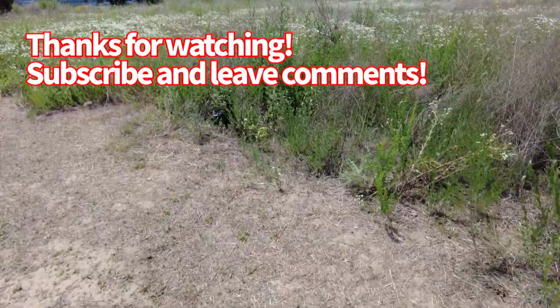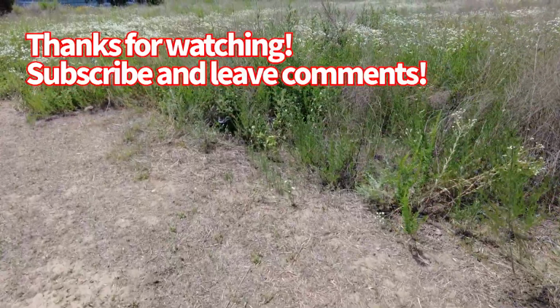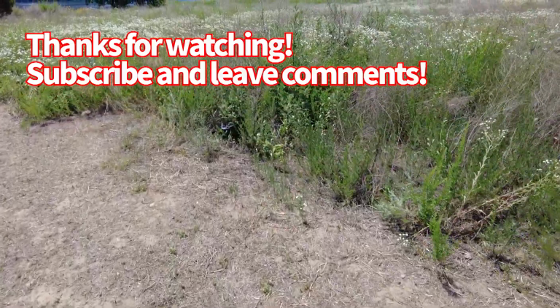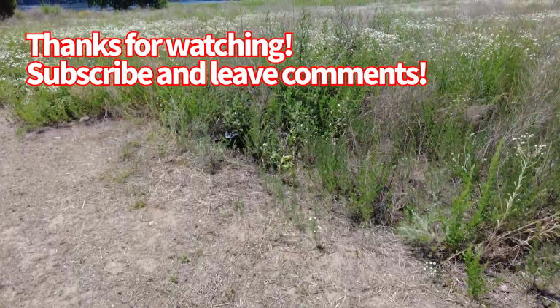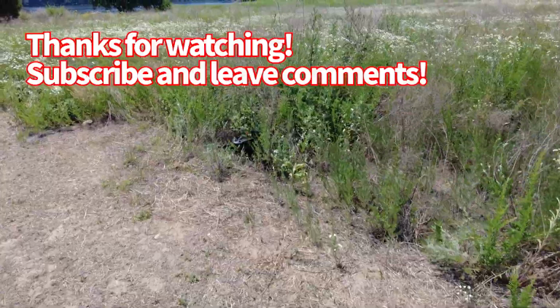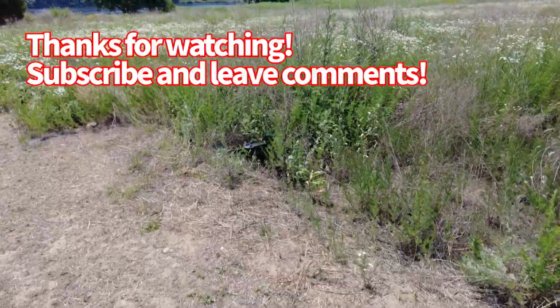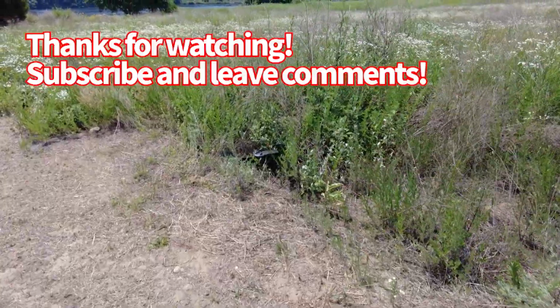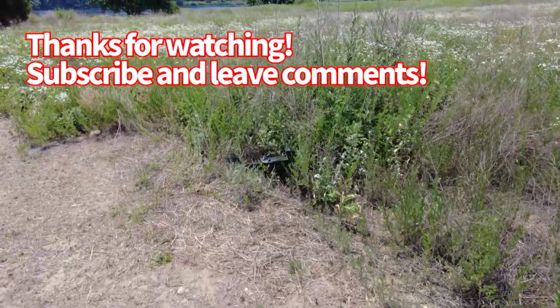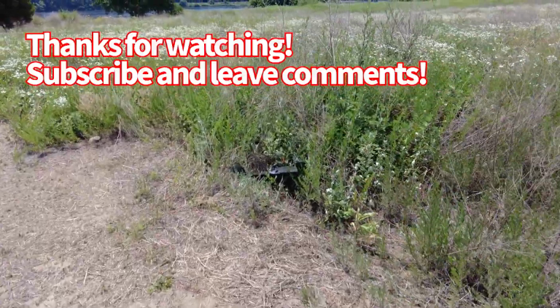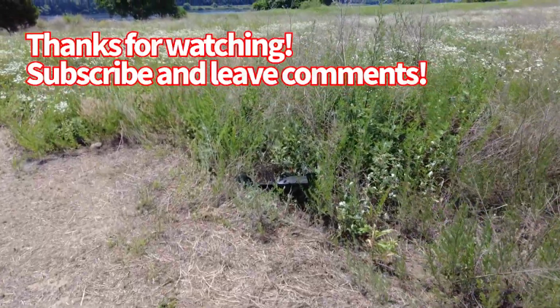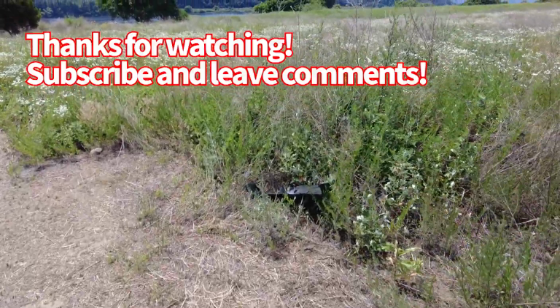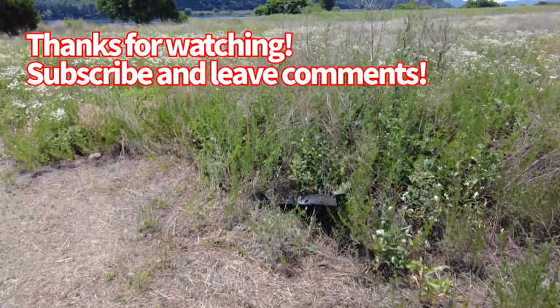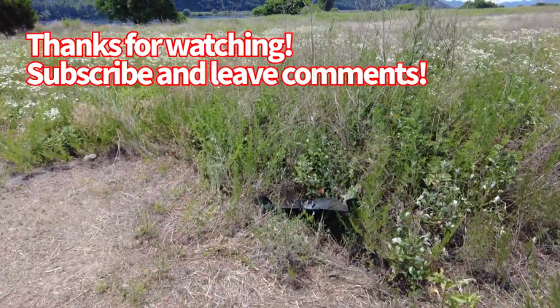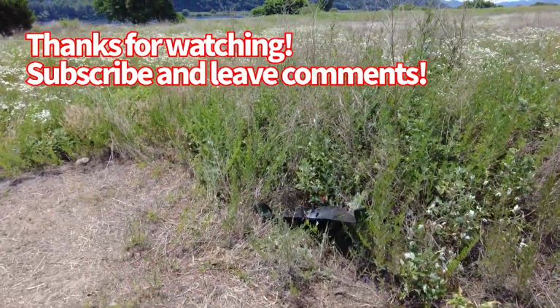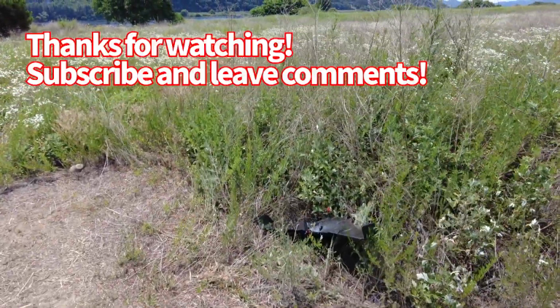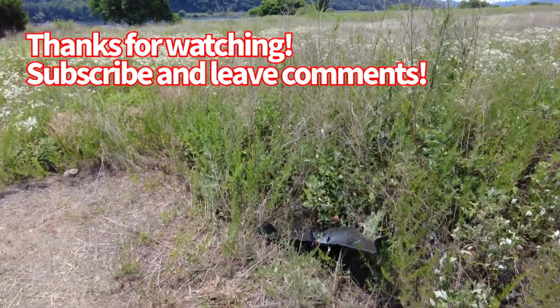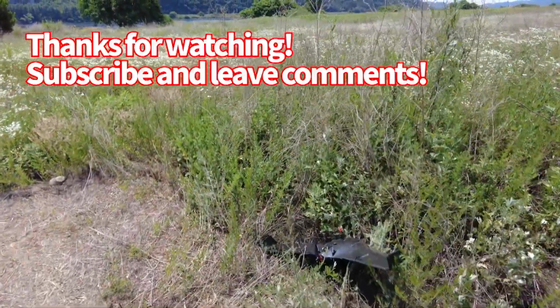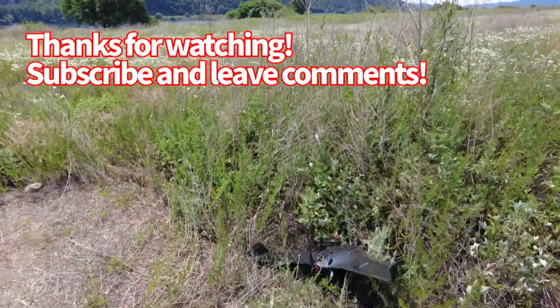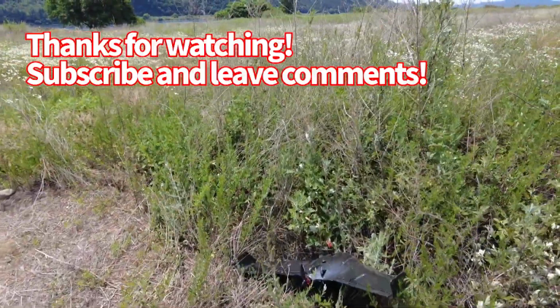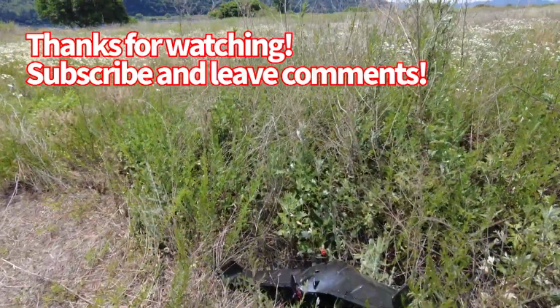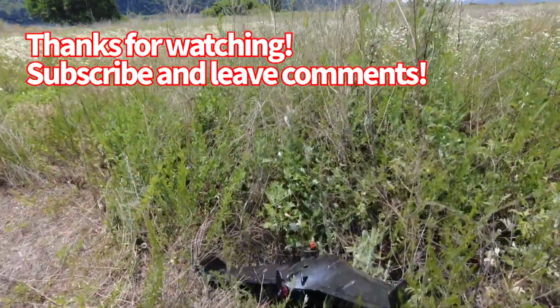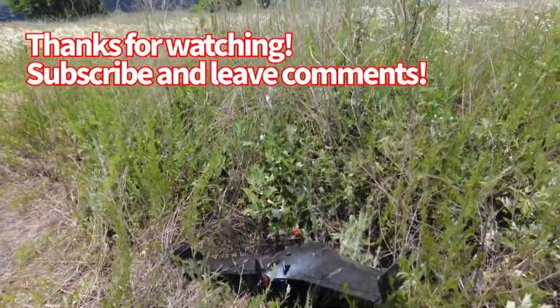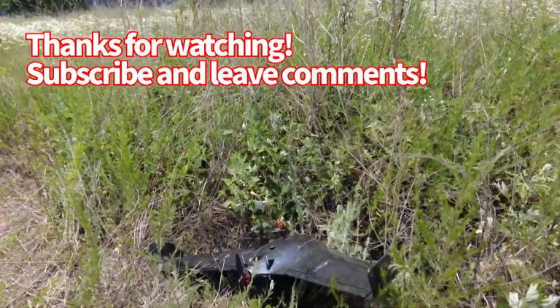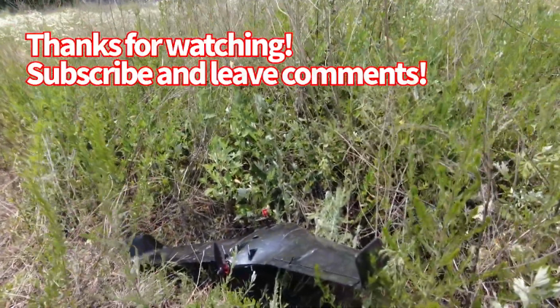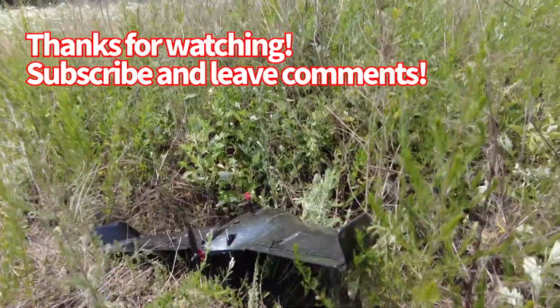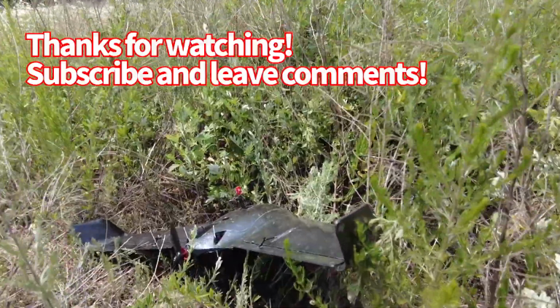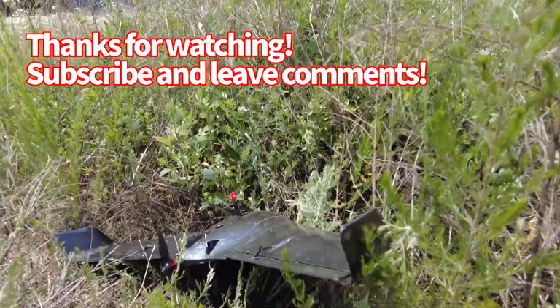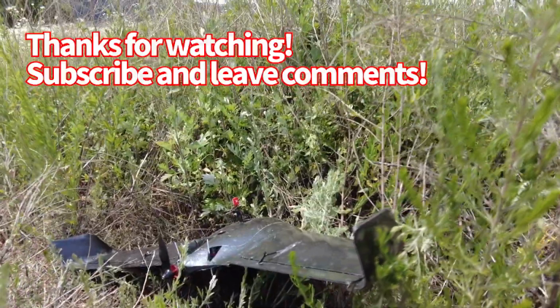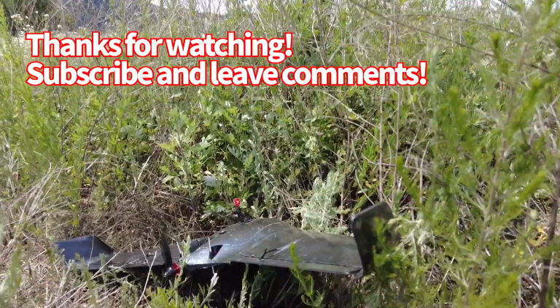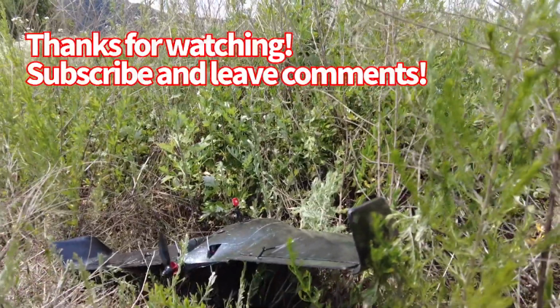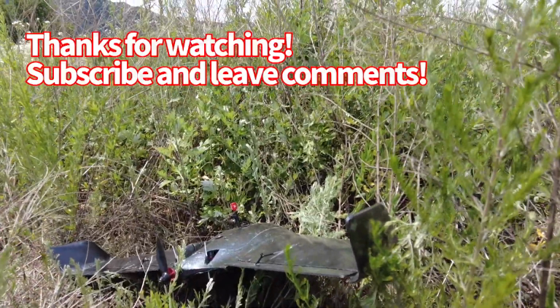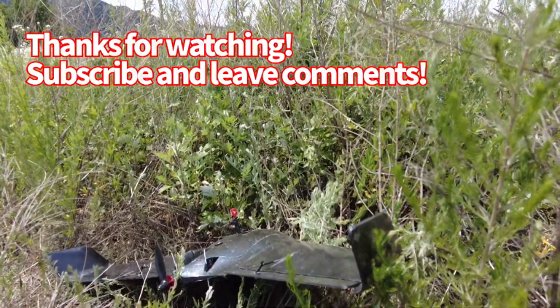The Baby AR-Link Pro is absolutely a long-range machine, and also excellent for daily flying. Thanks for watching.